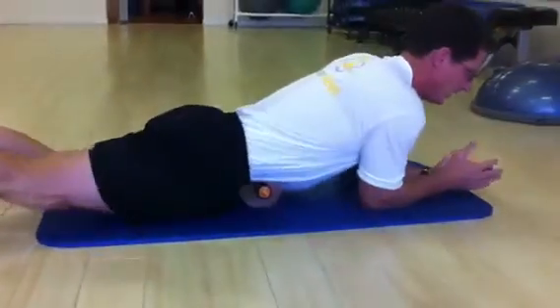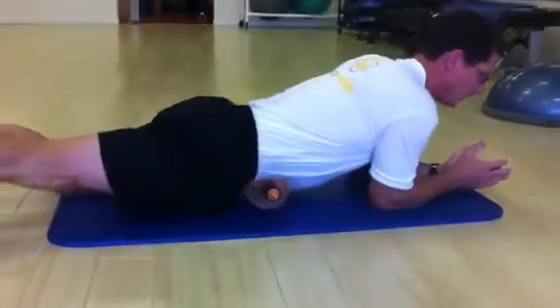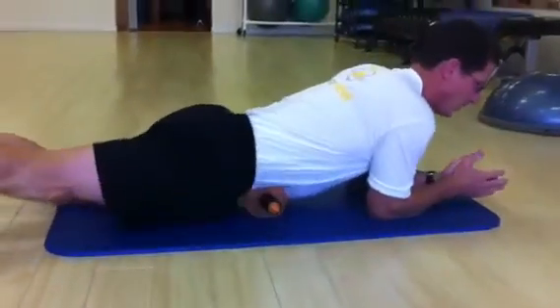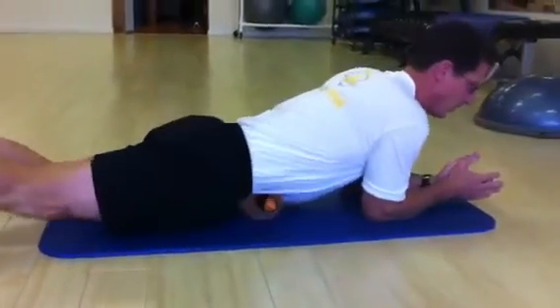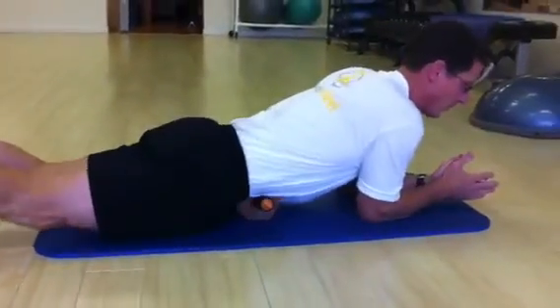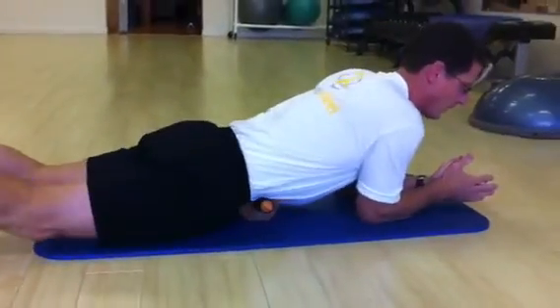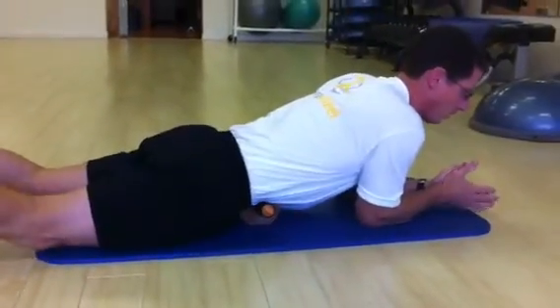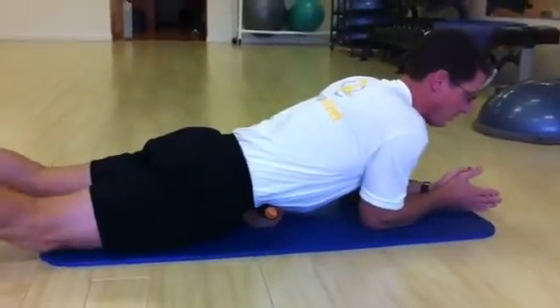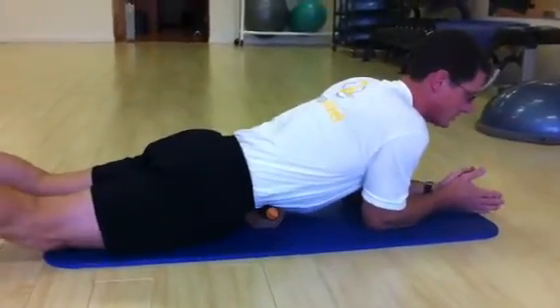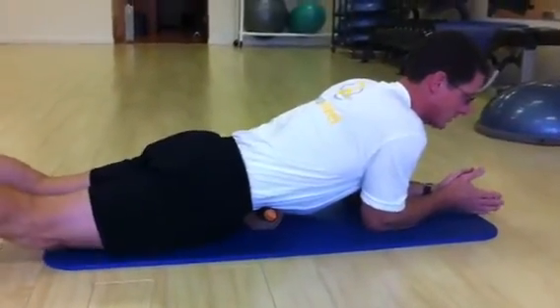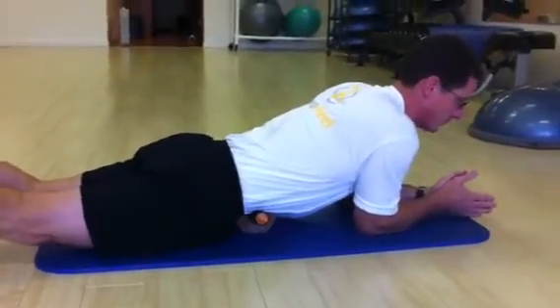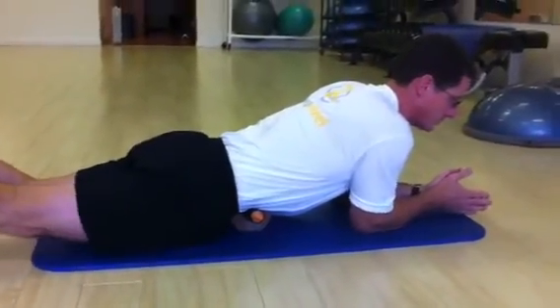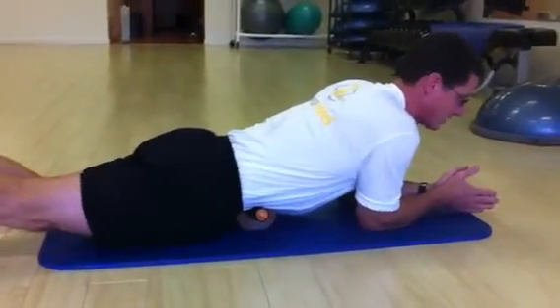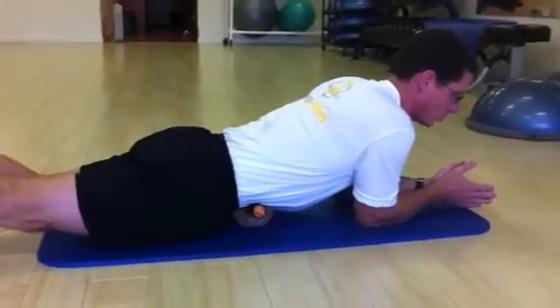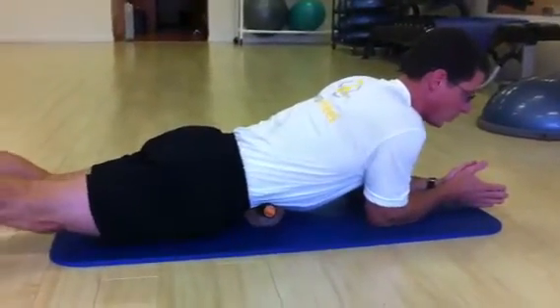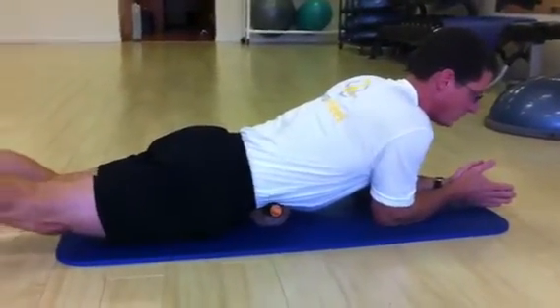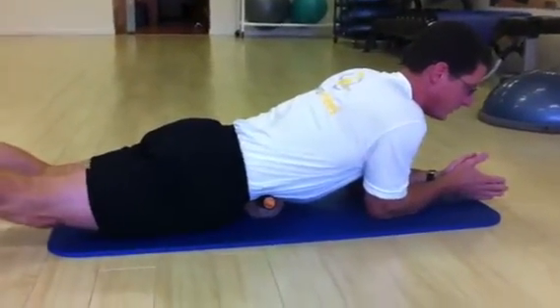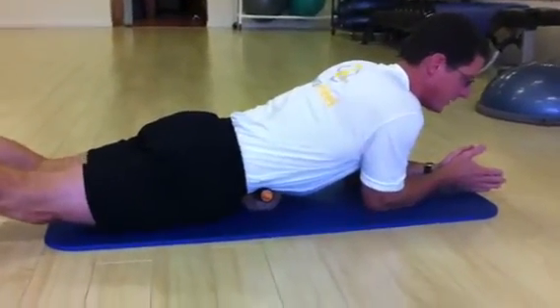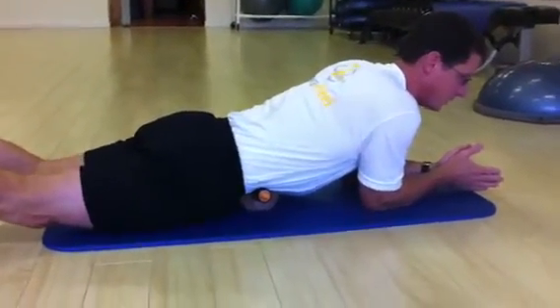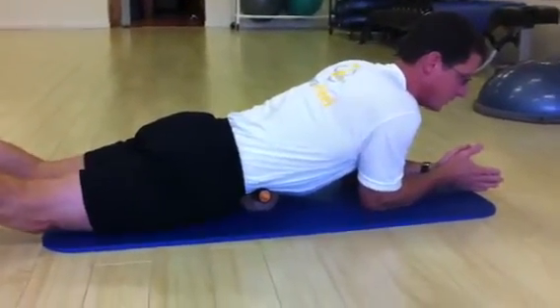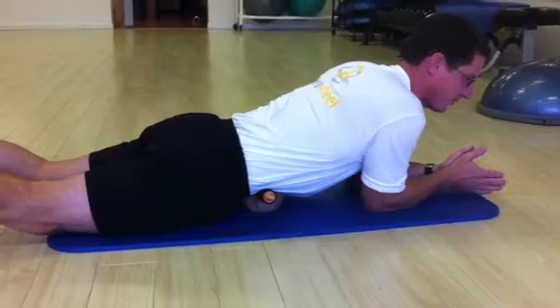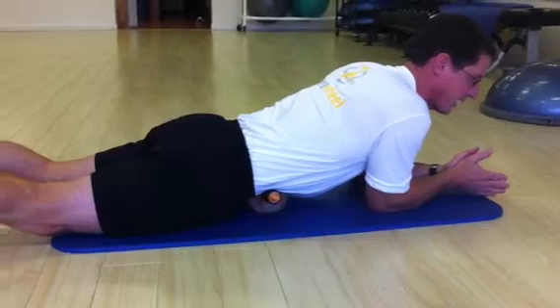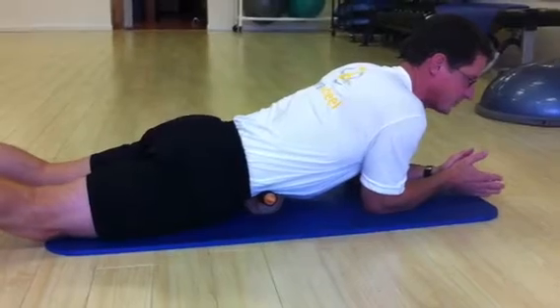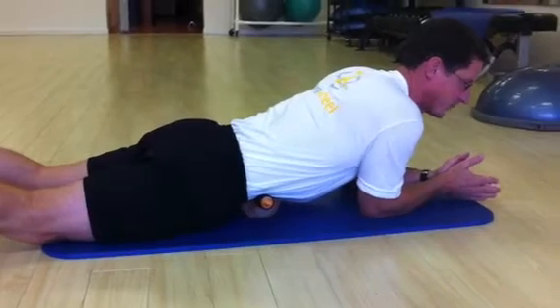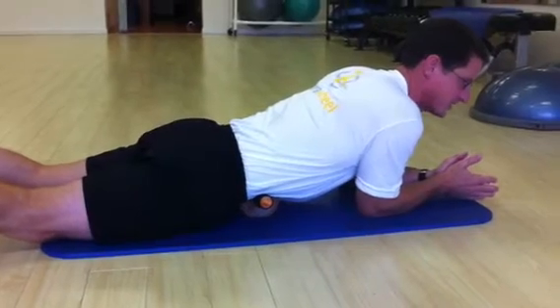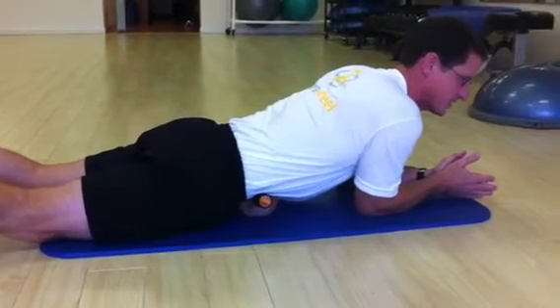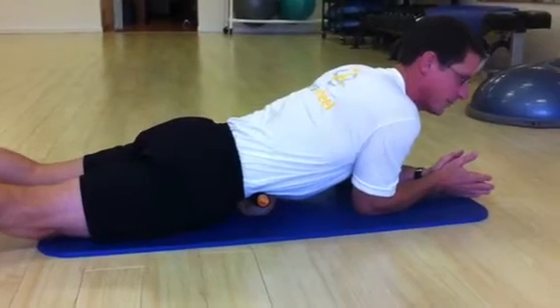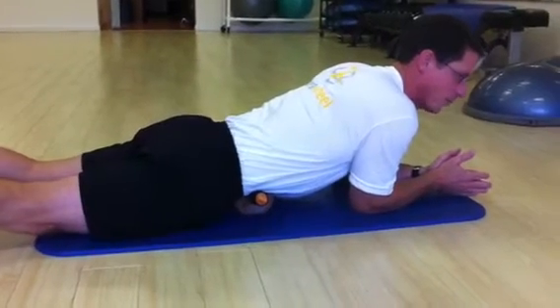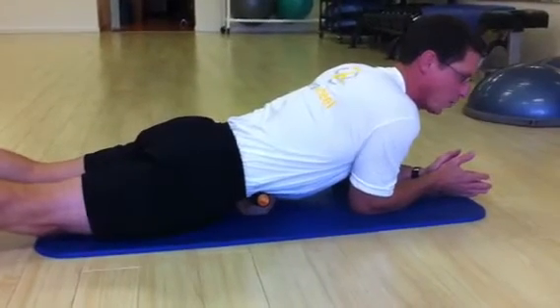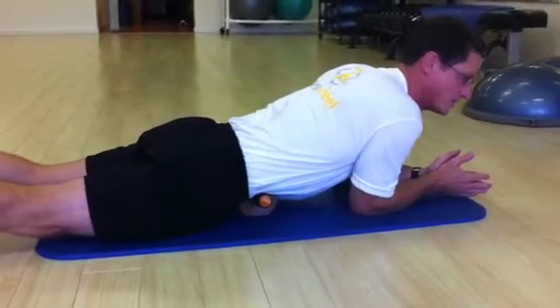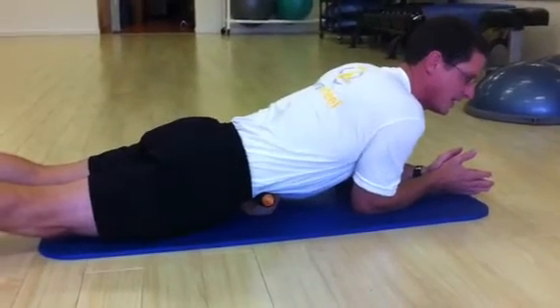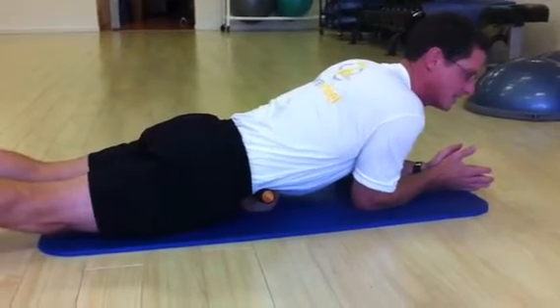I'm going to be on my elbows, and I'm just kind of rolling up and down looking for the hot spot. This is going to be more intense.